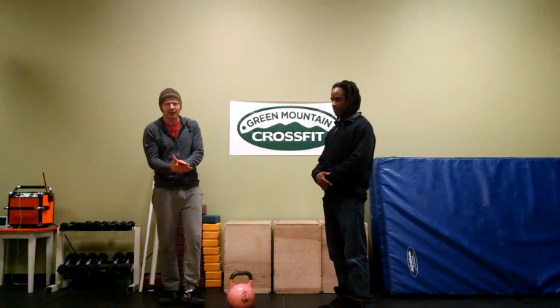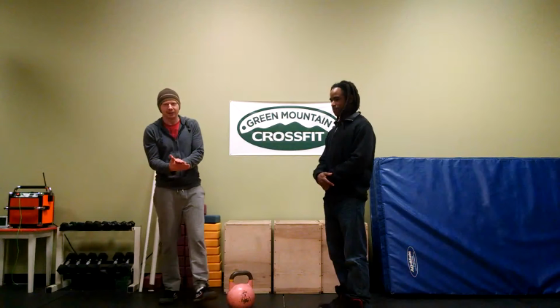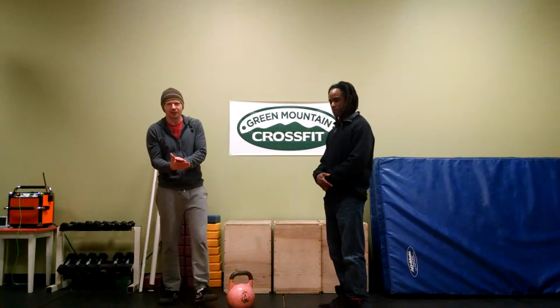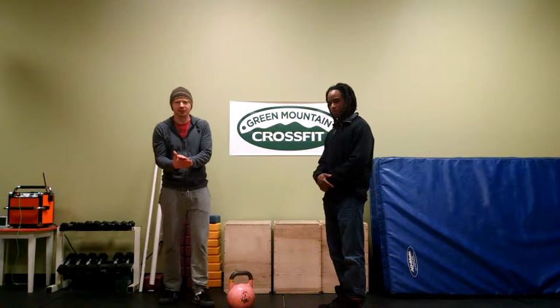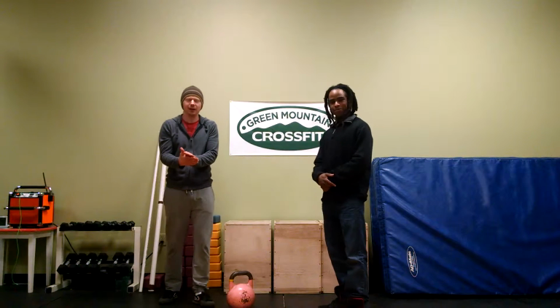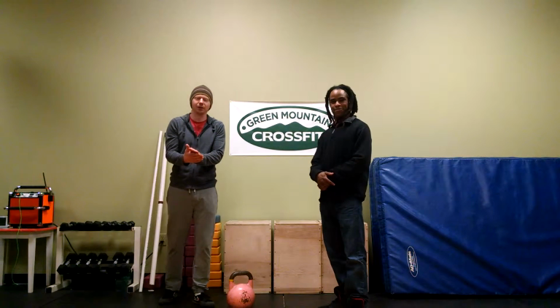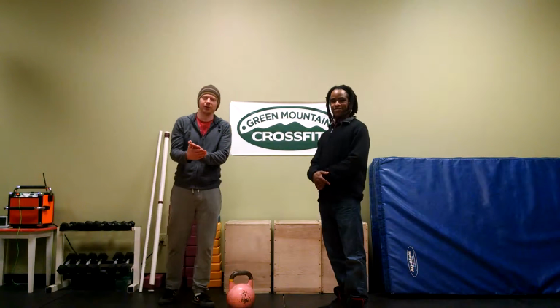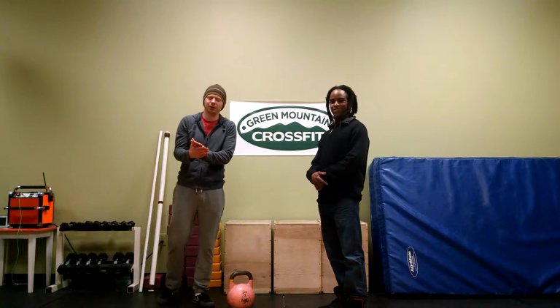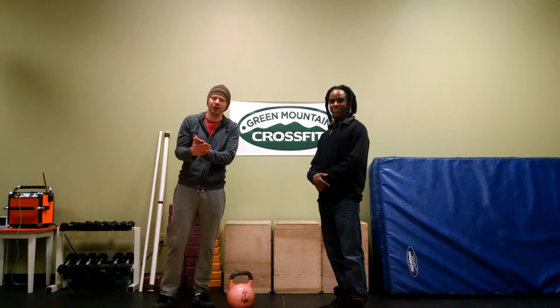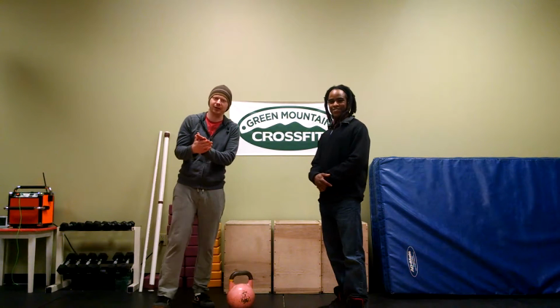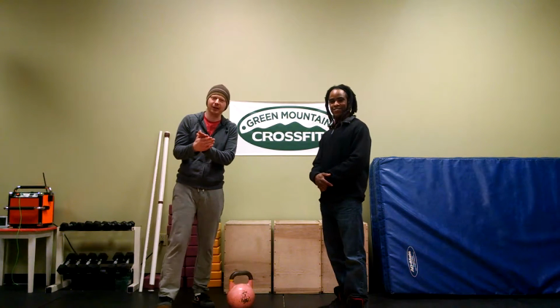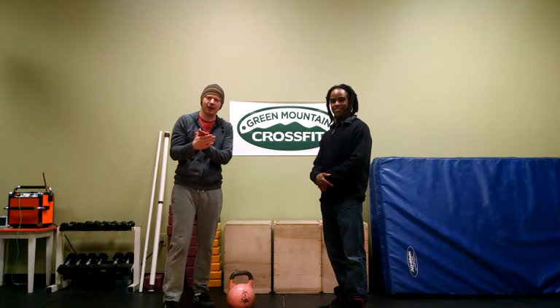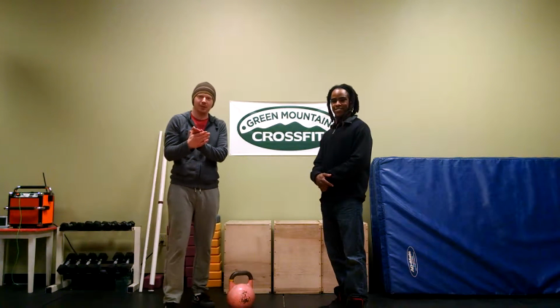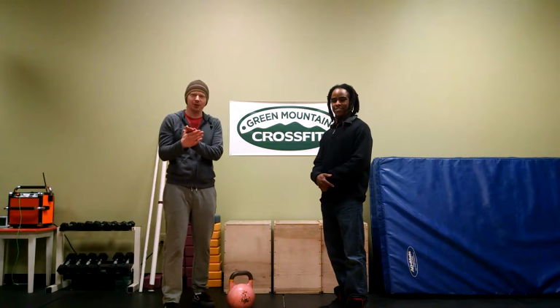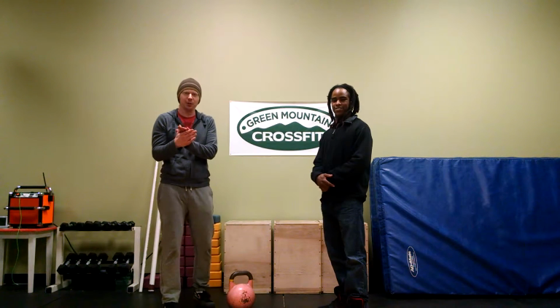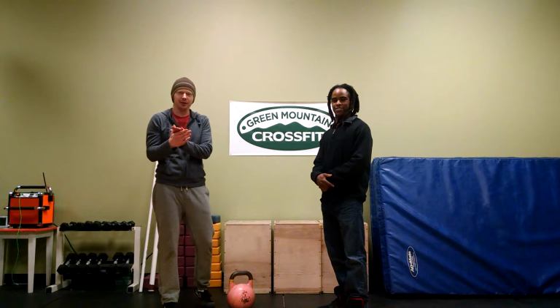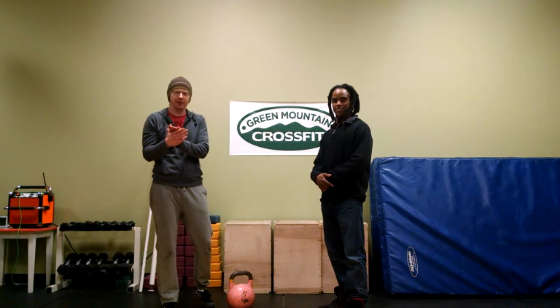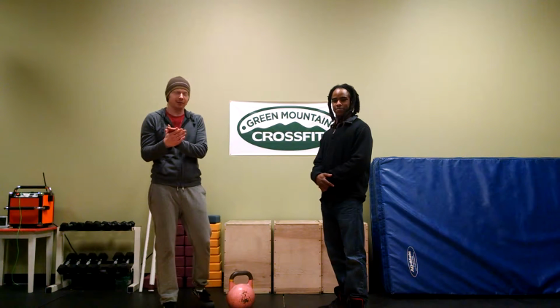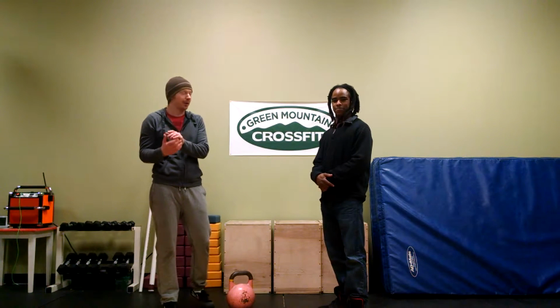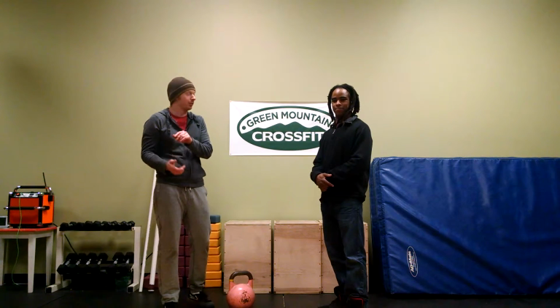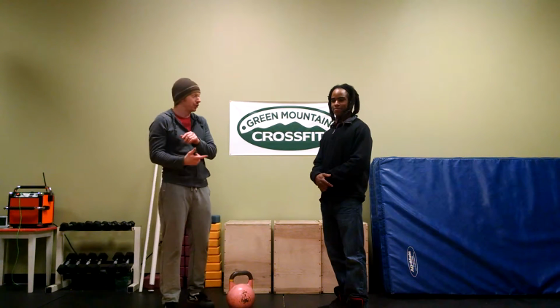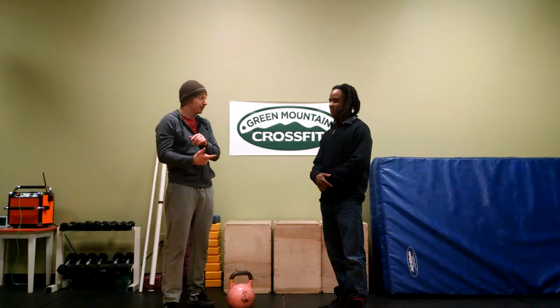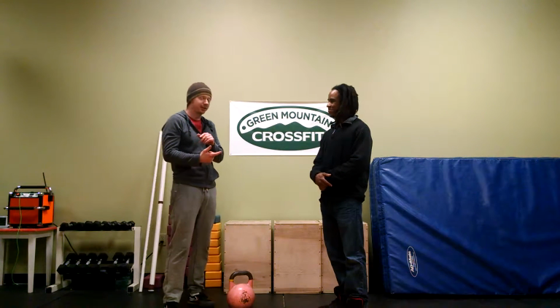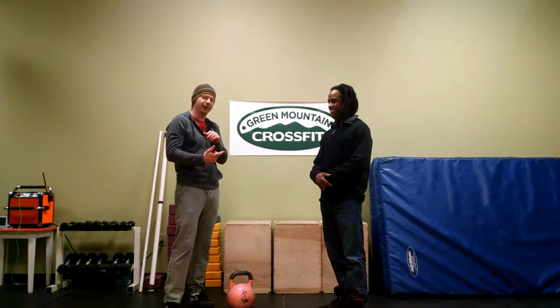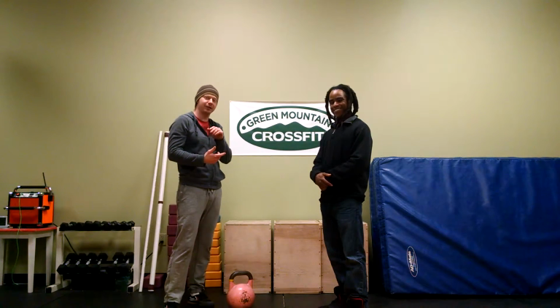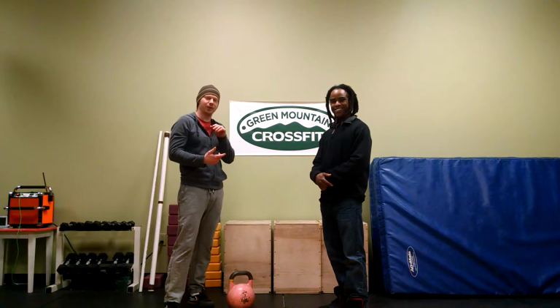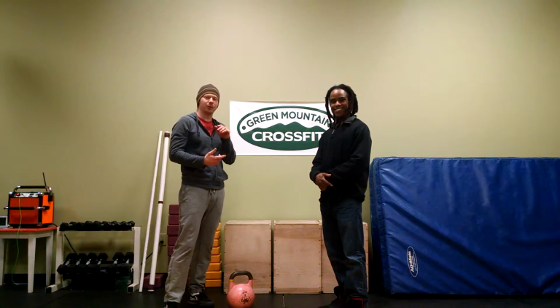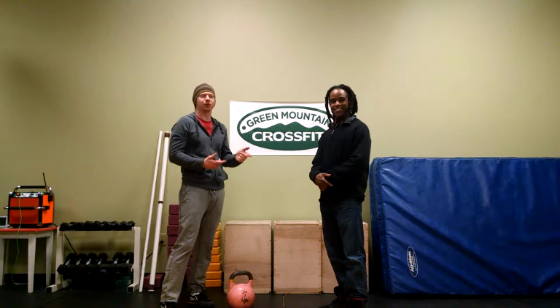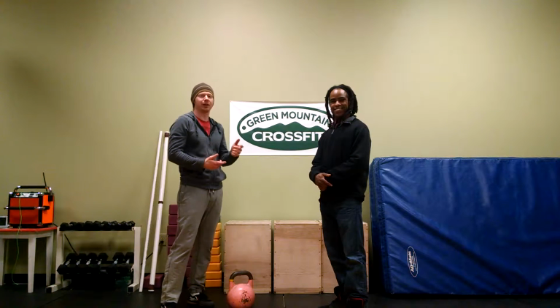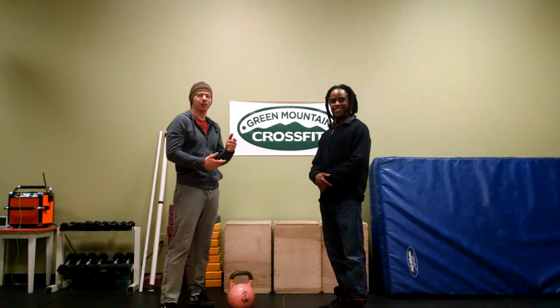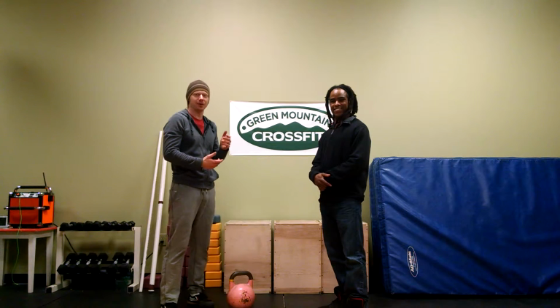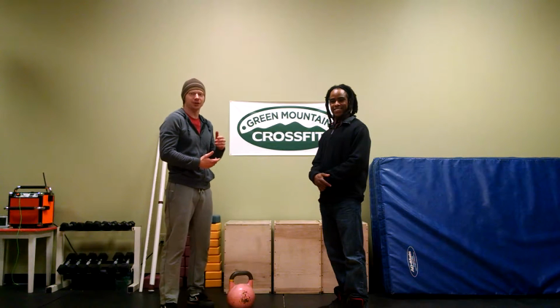Welcome back. It's Tyler, Green Mountain CrossFit. I'm here with a friend of mine, Mujib, today from North Country Kettlebells.